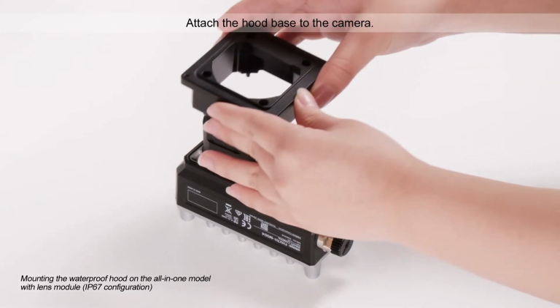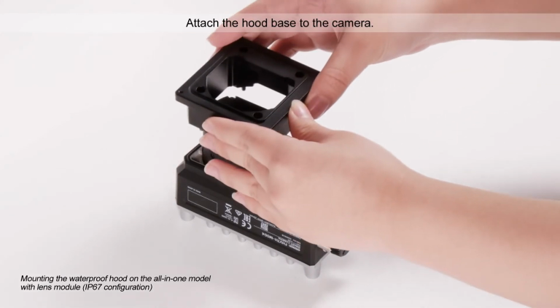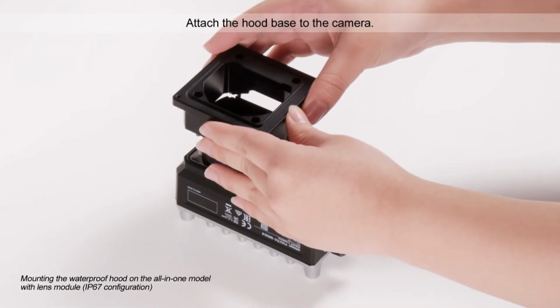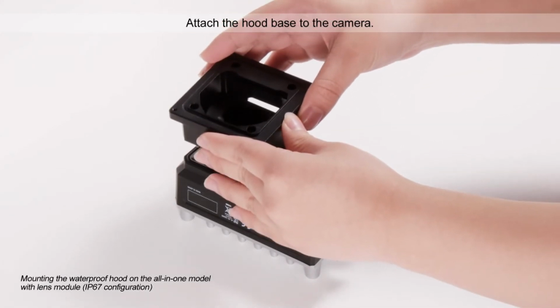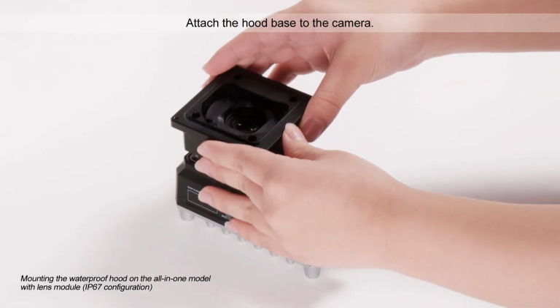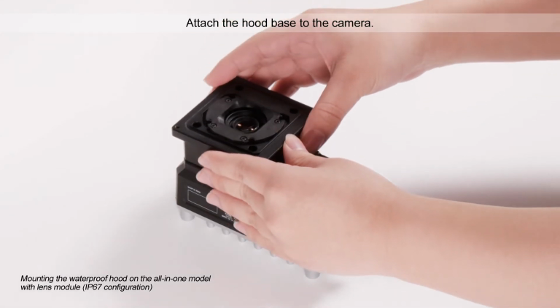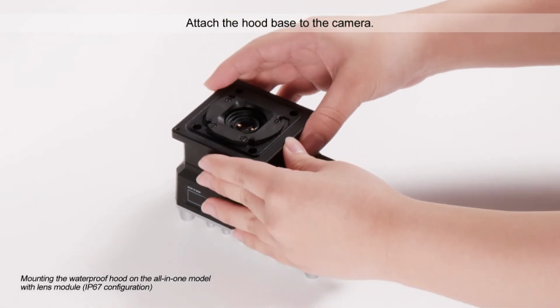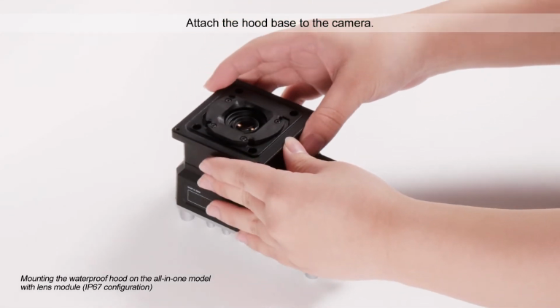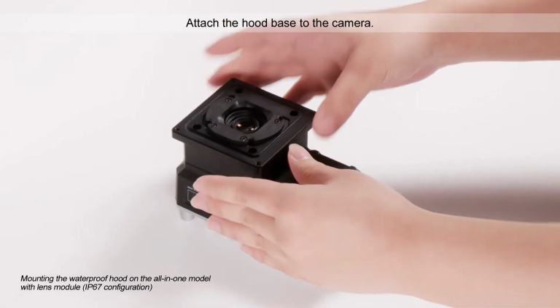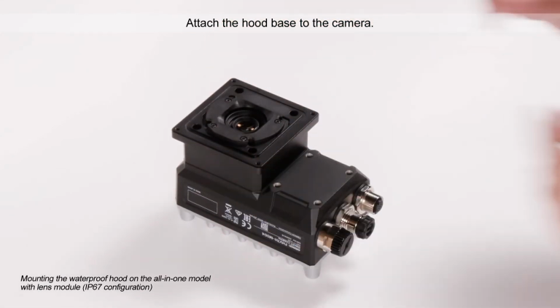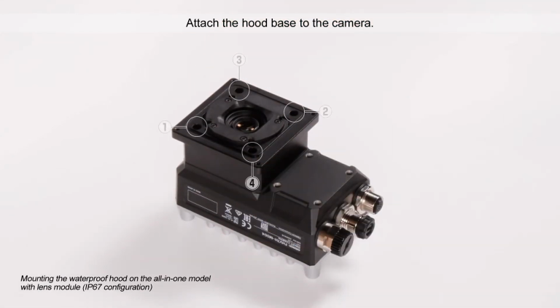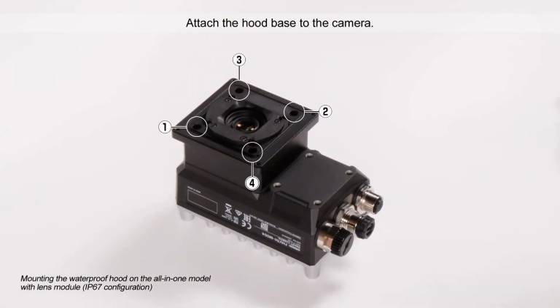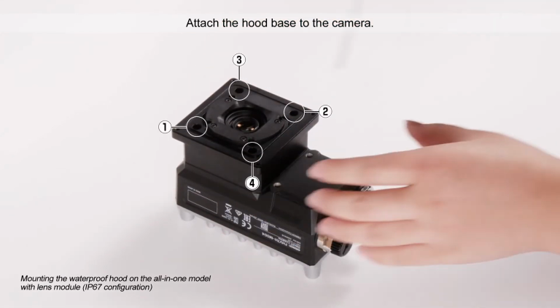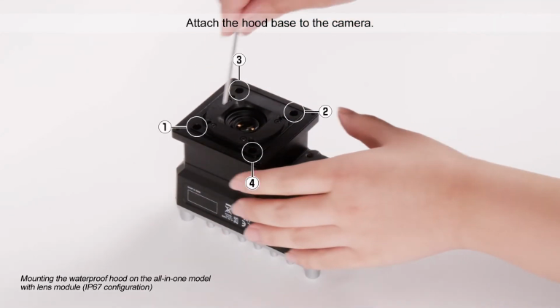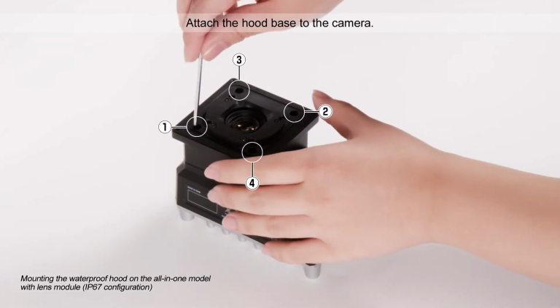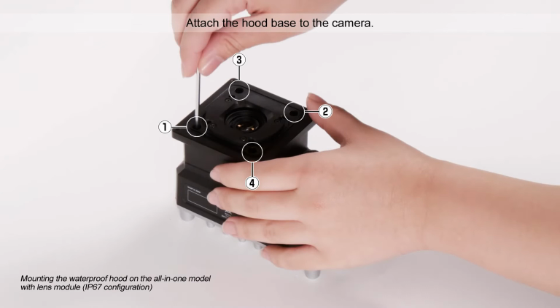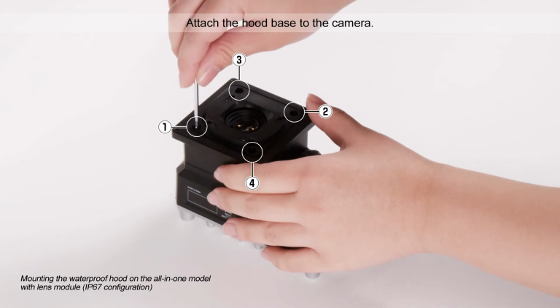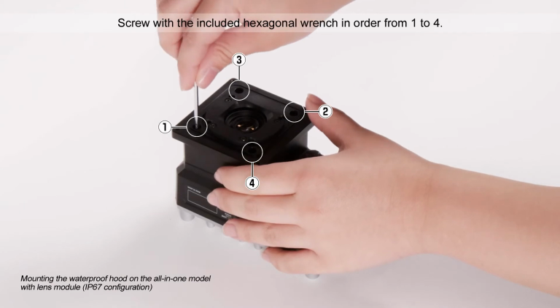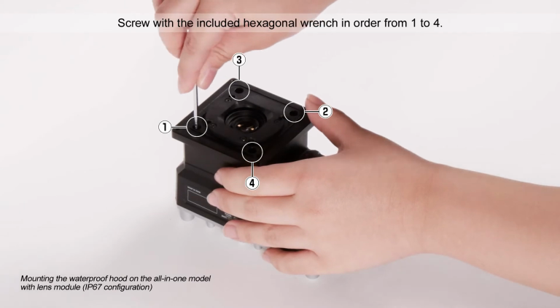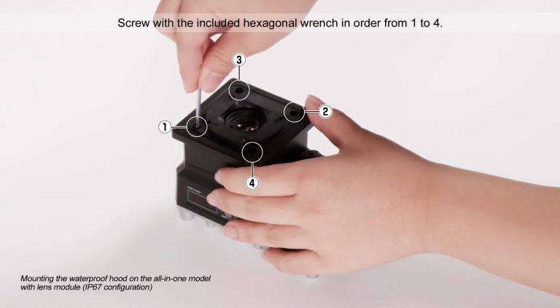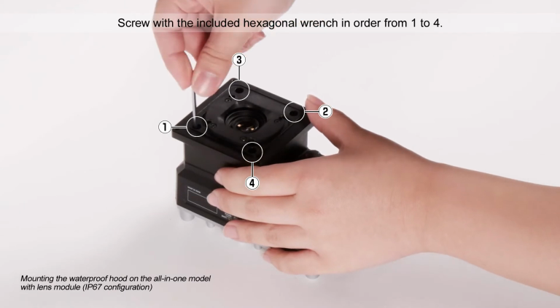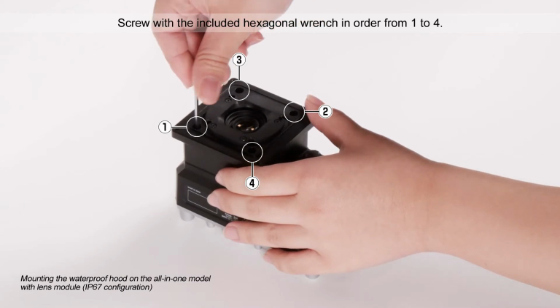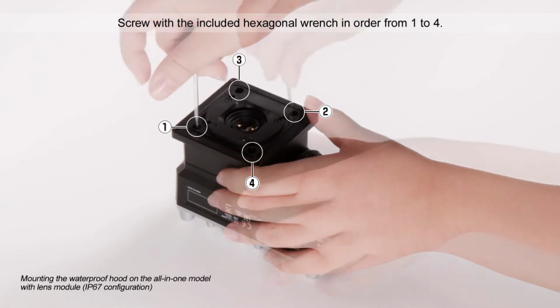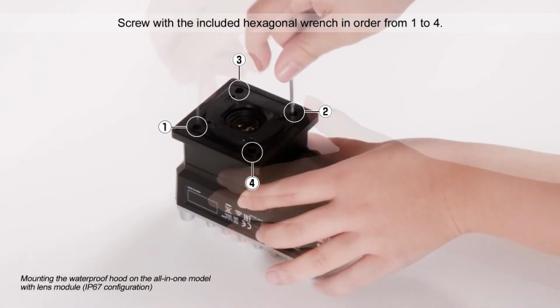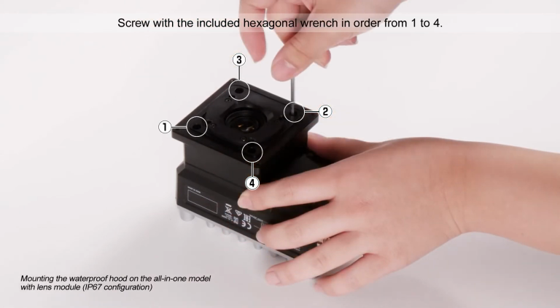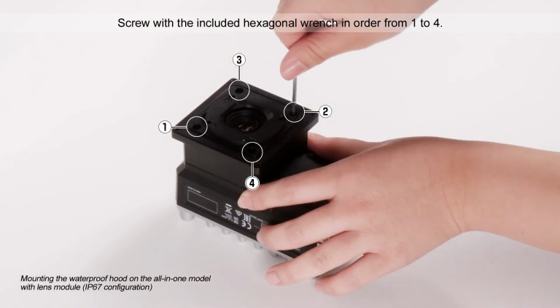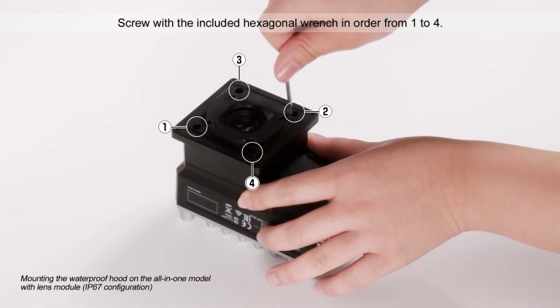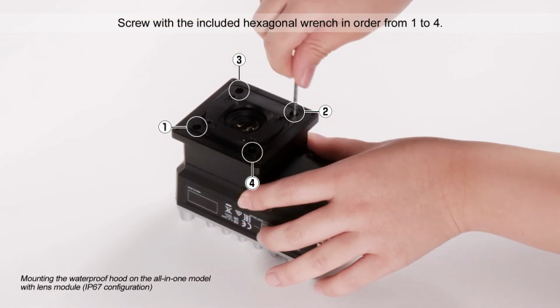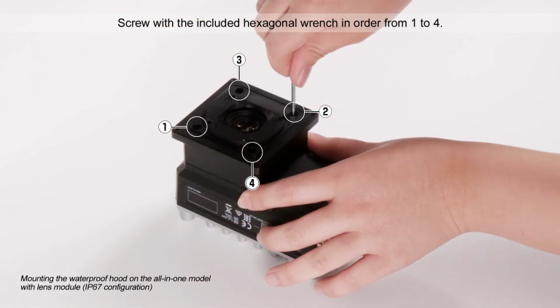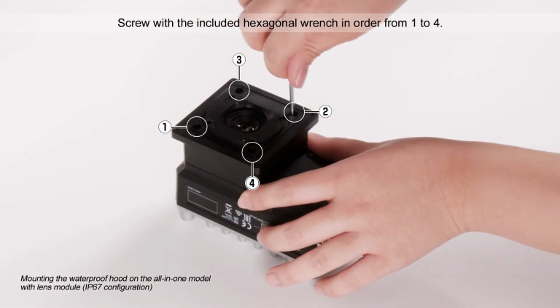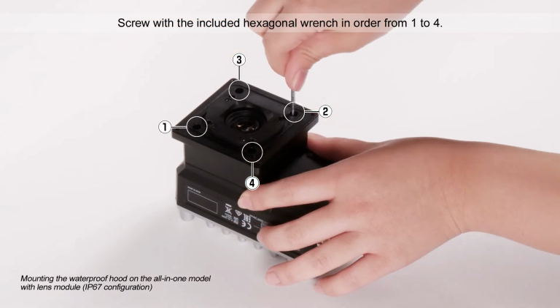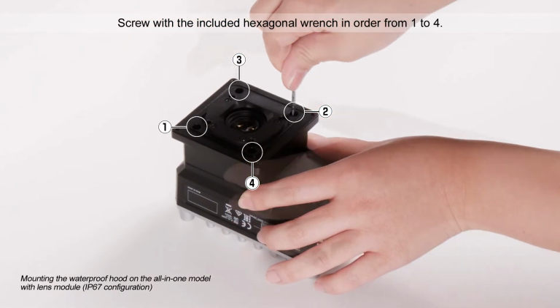Attach the hood base to the camera. Screw with the included hexagonal wrench in order from 1 to 4.